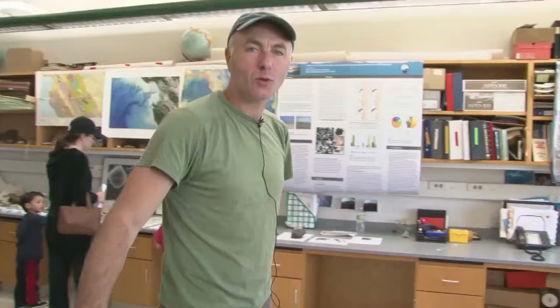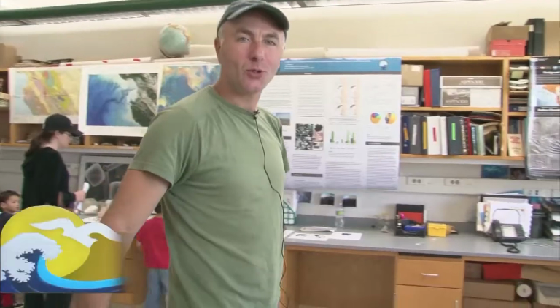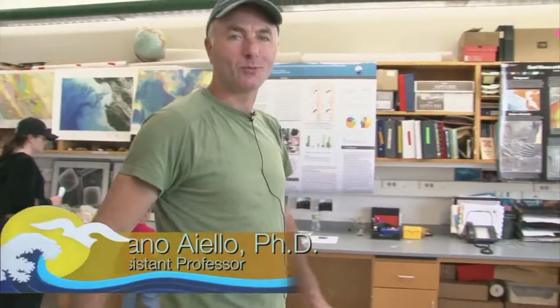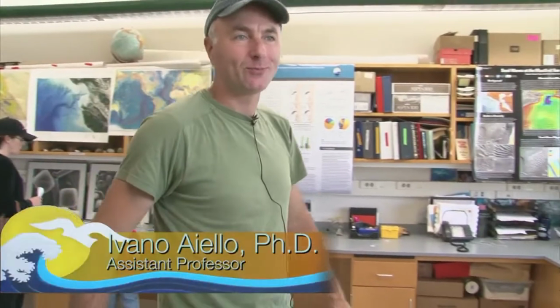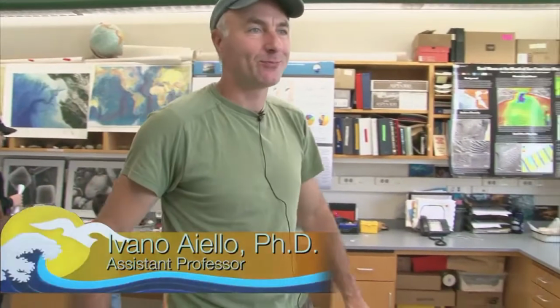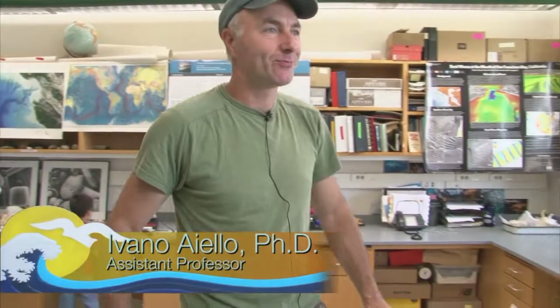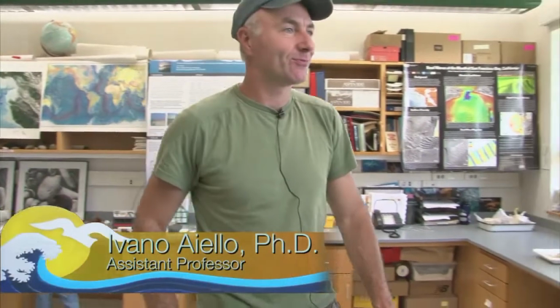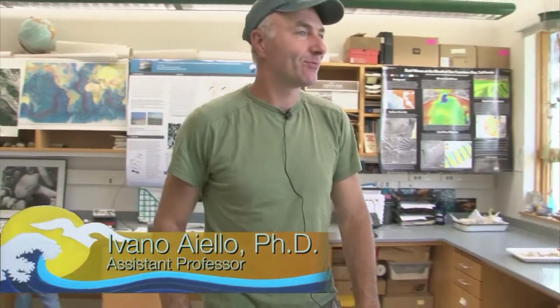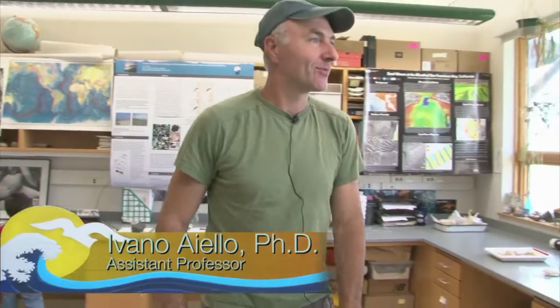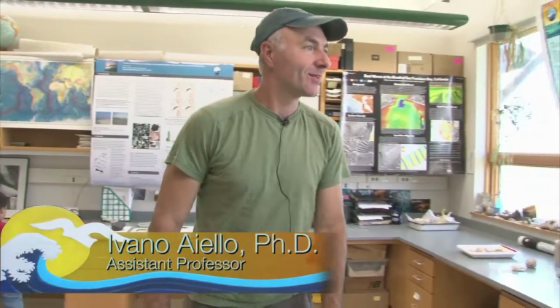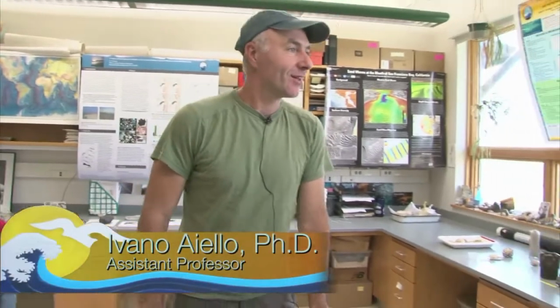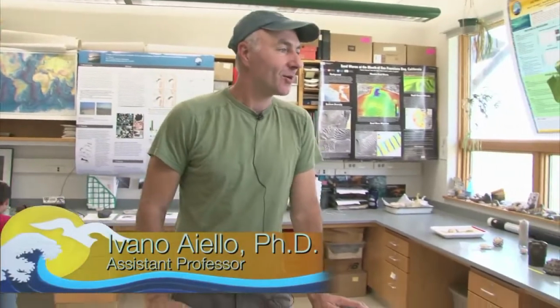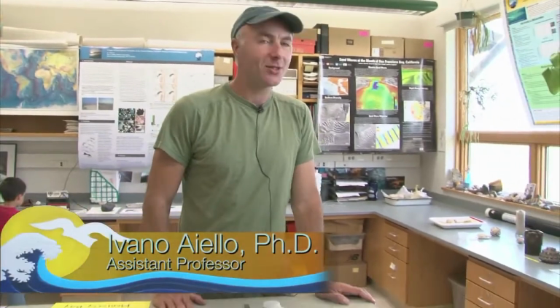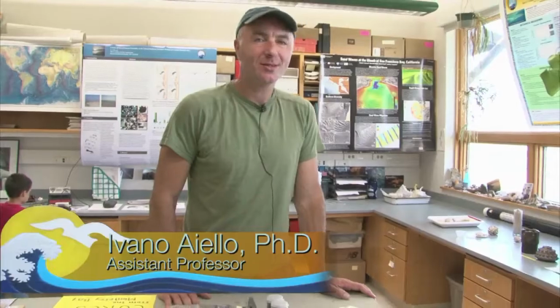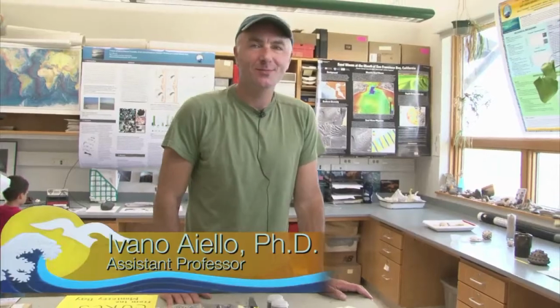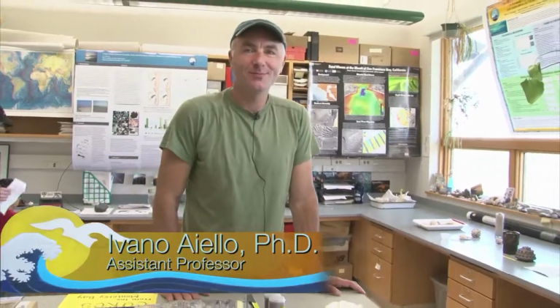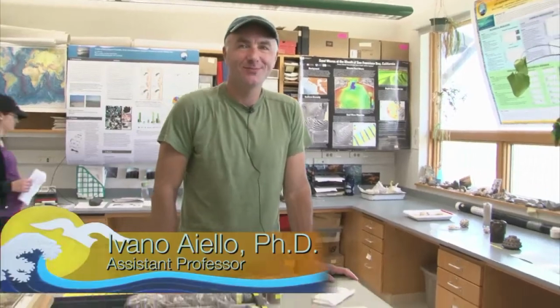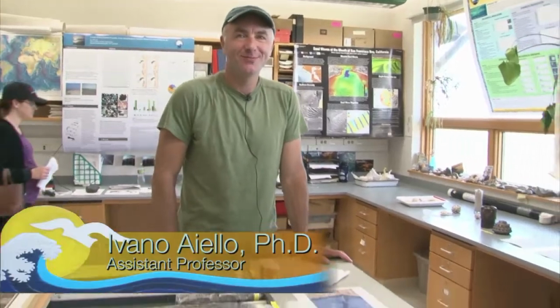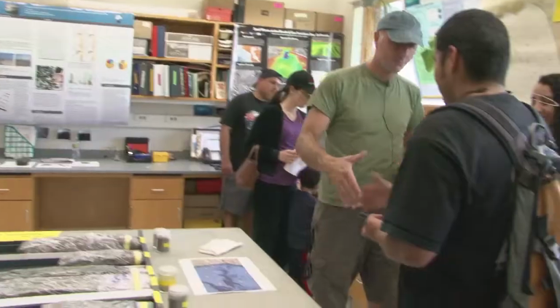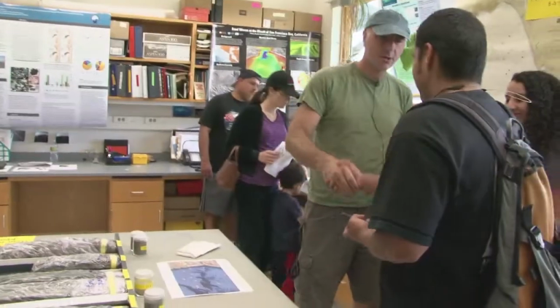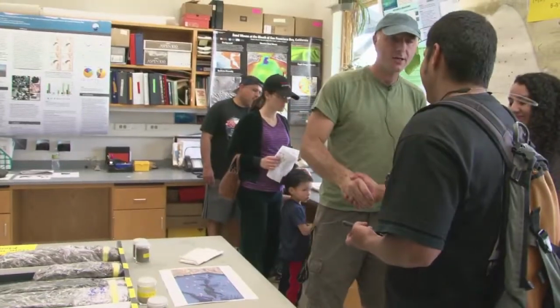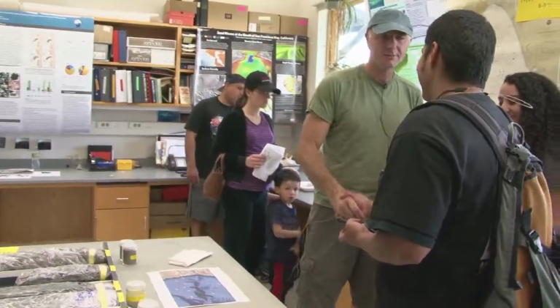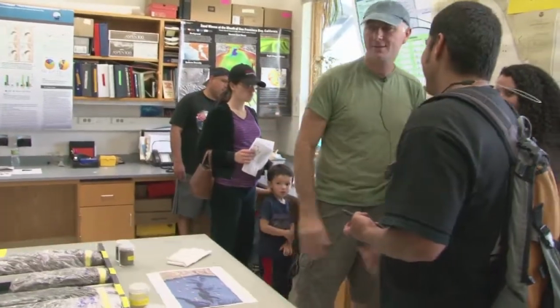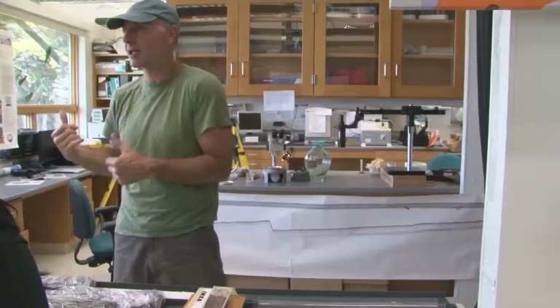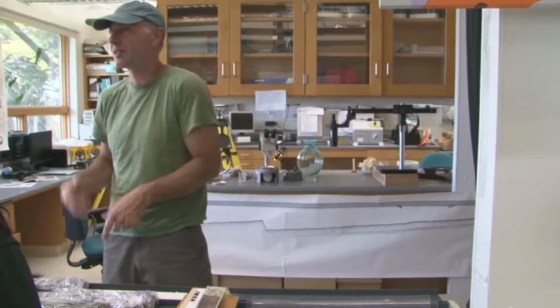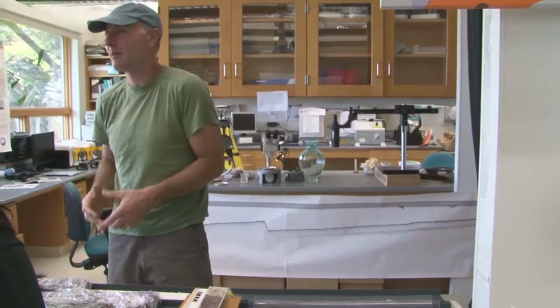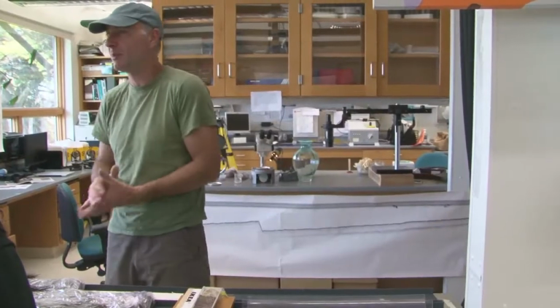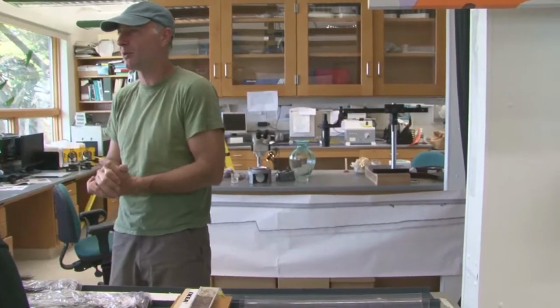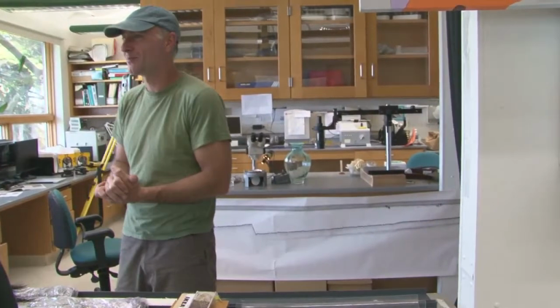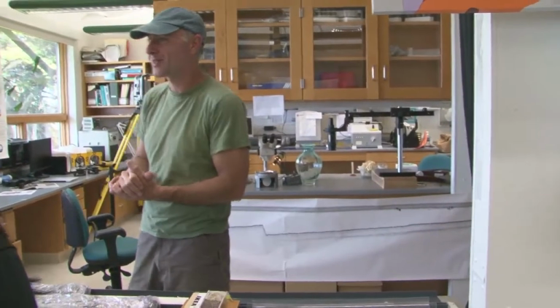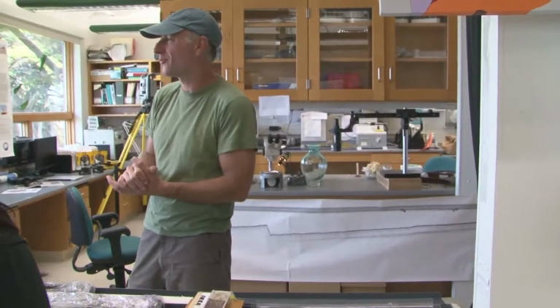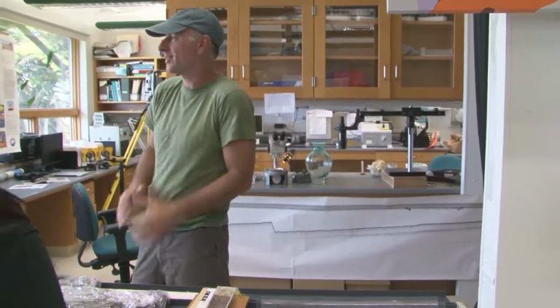My name is Ivano Aiello. I'm a geologist oceanographer here at Moss Landing, and this is my lab. Do you want me to show you around the lab?